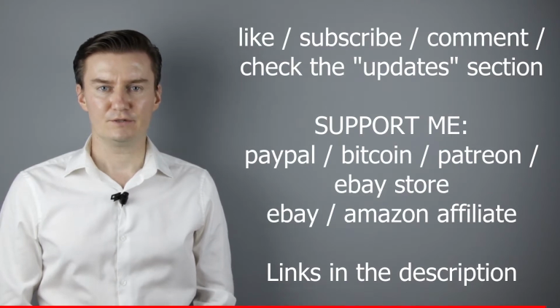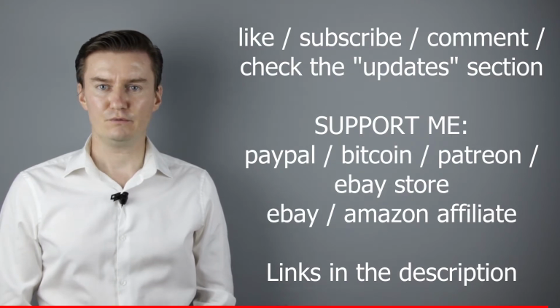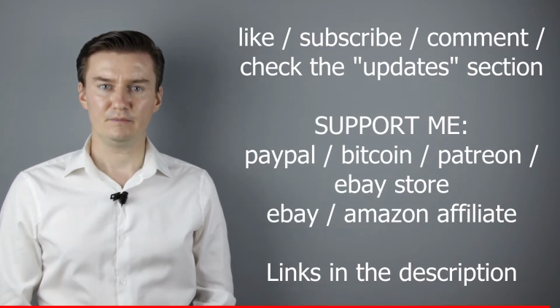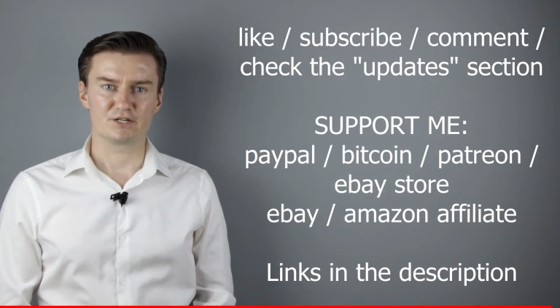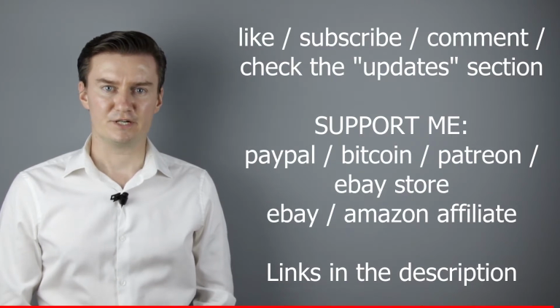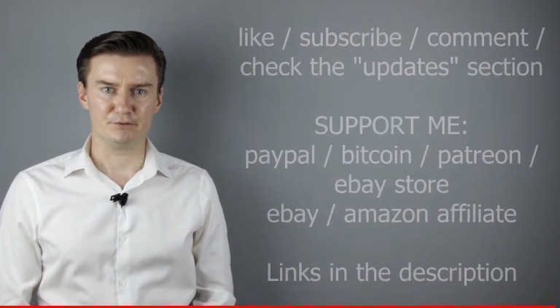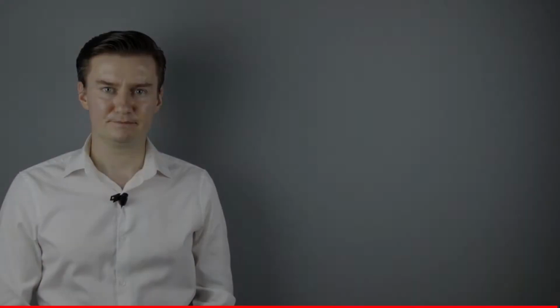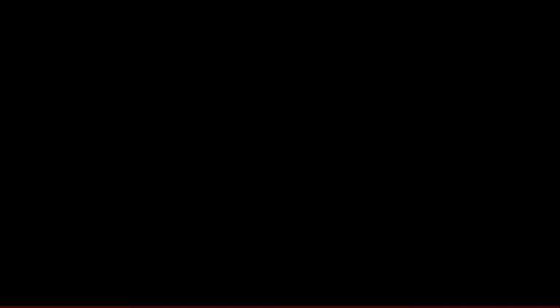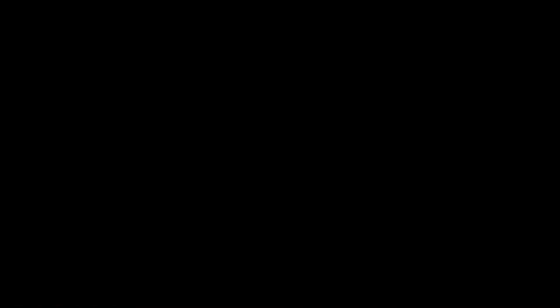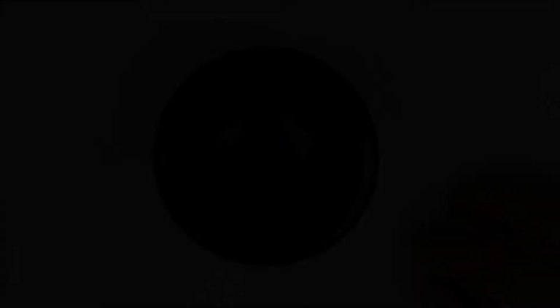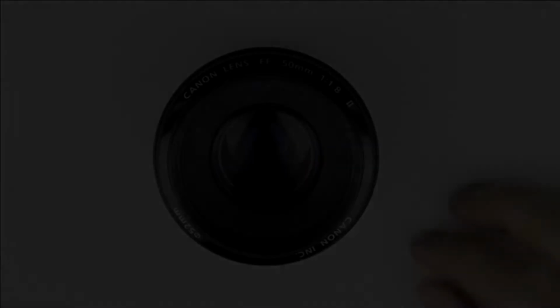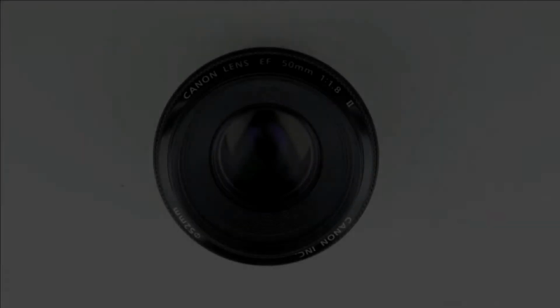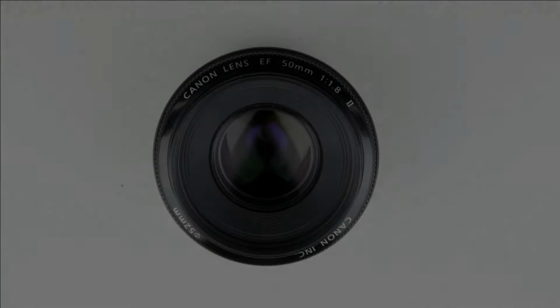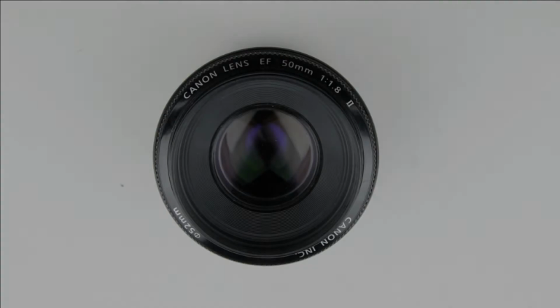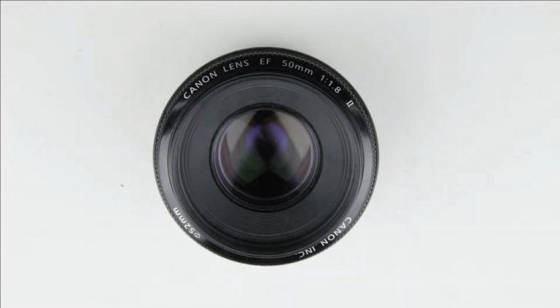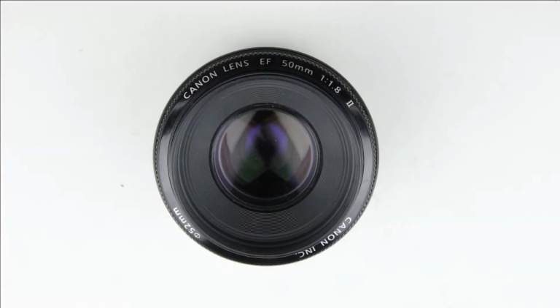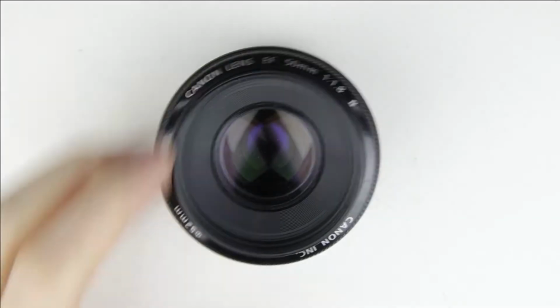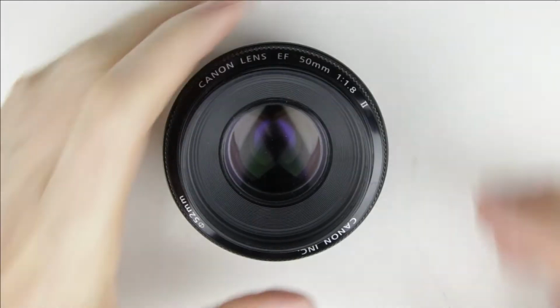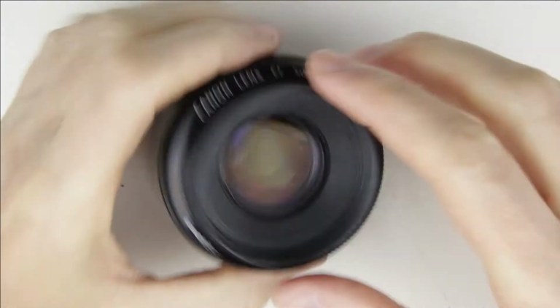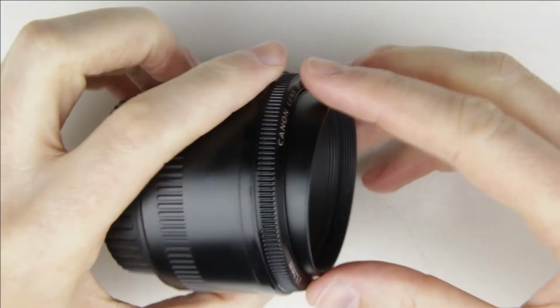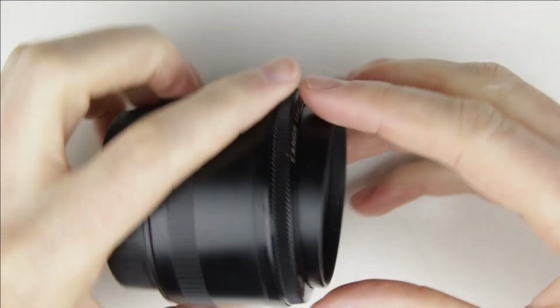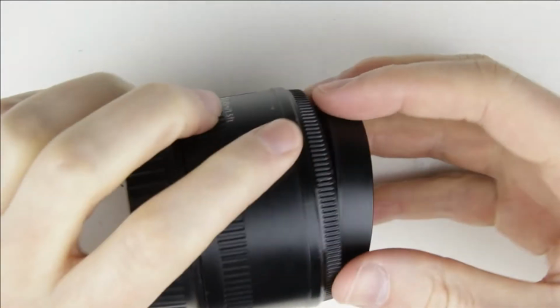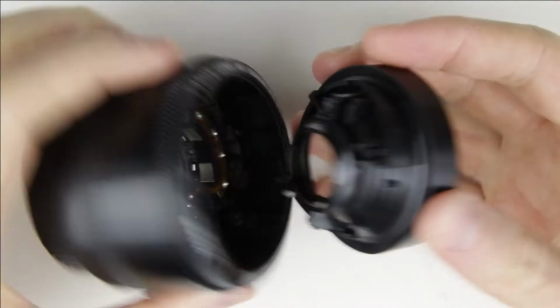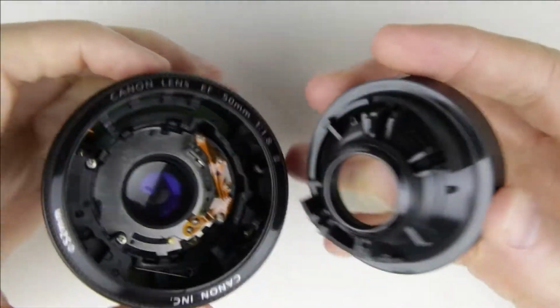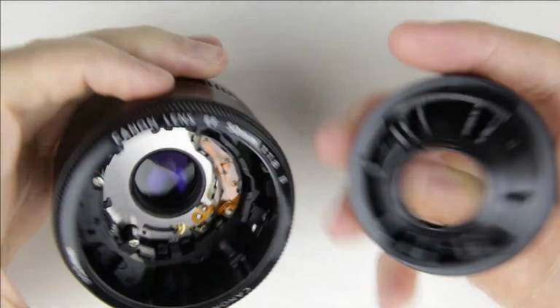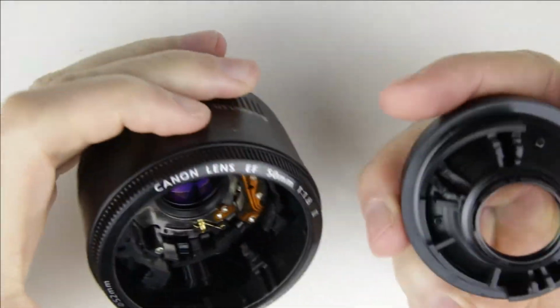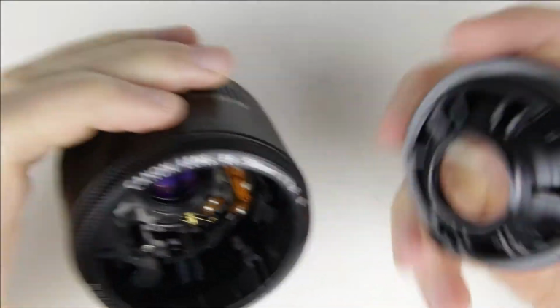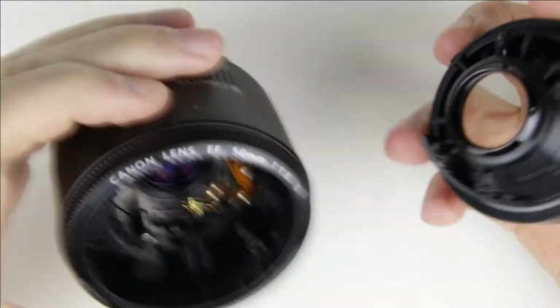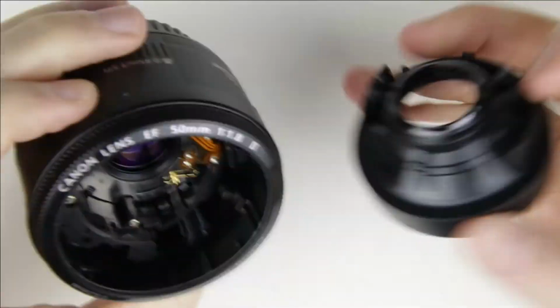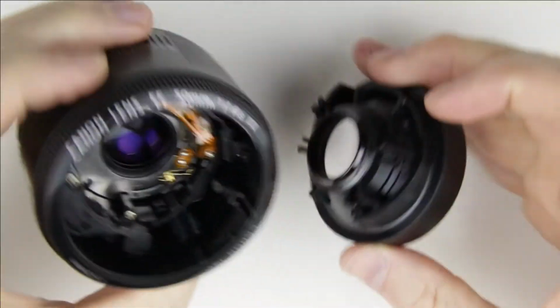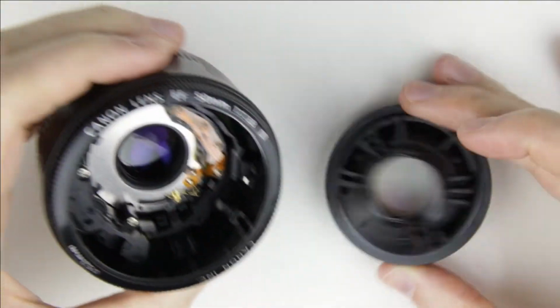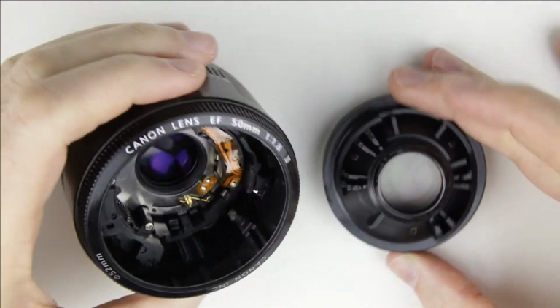So, let's get started. This is the lens which will be repaired. As you can see, the inner part of the lens is broken.